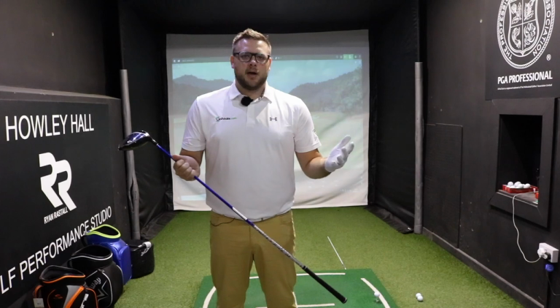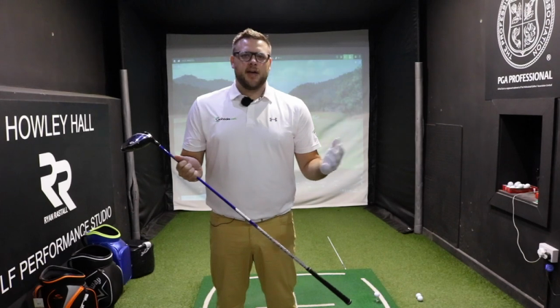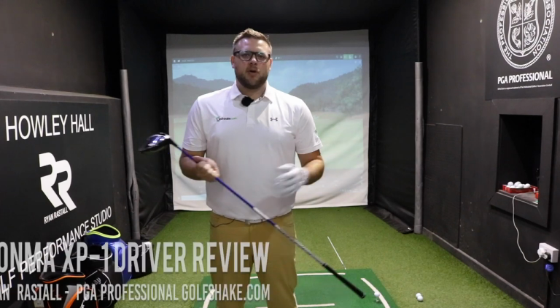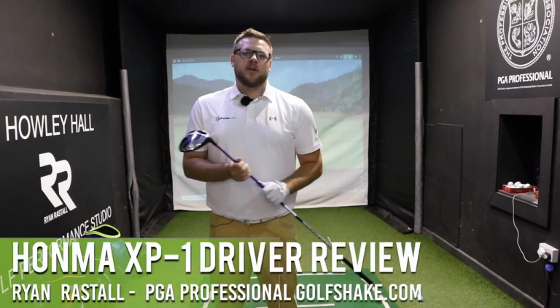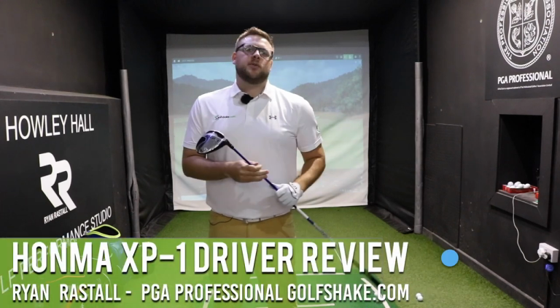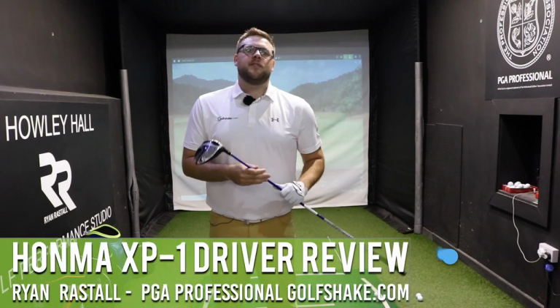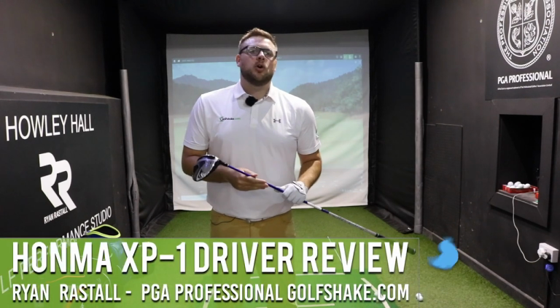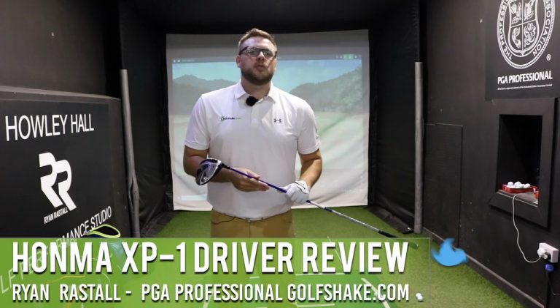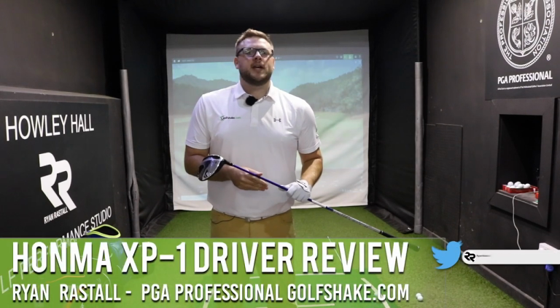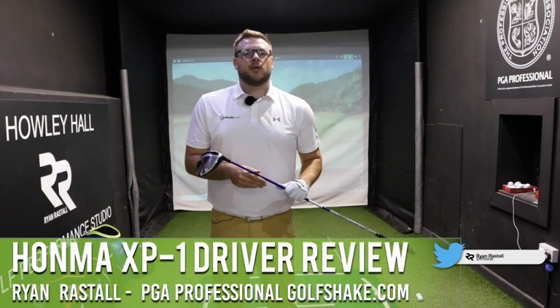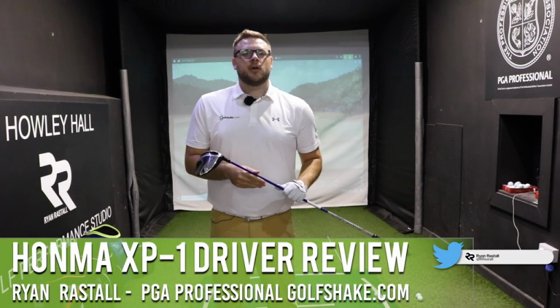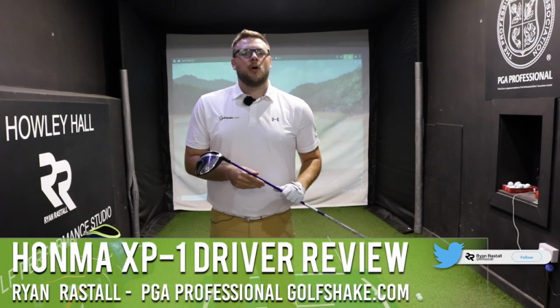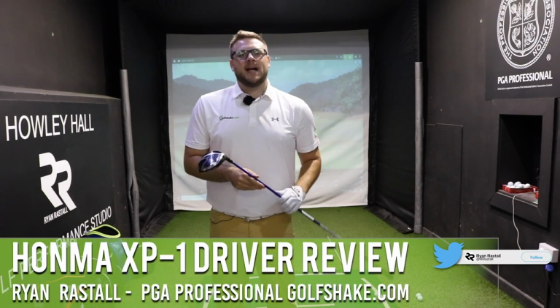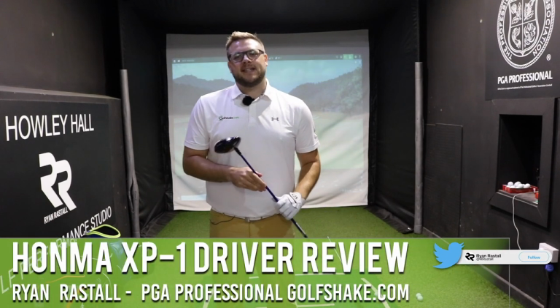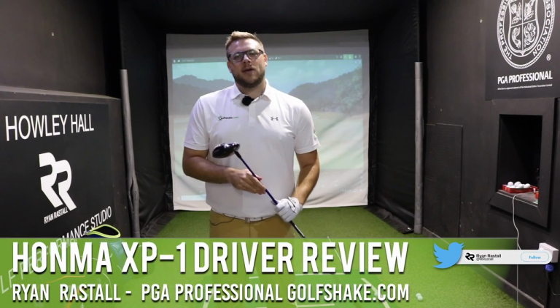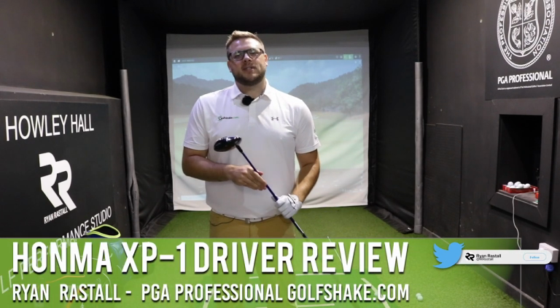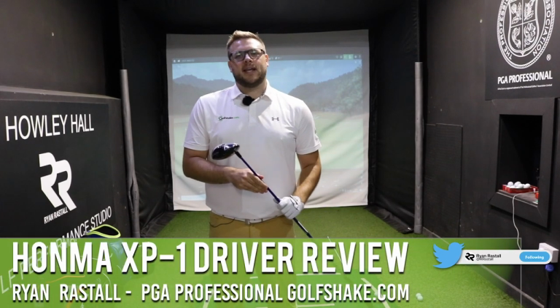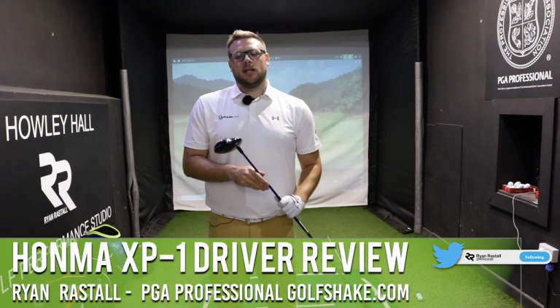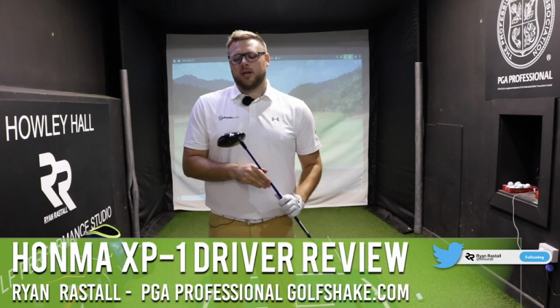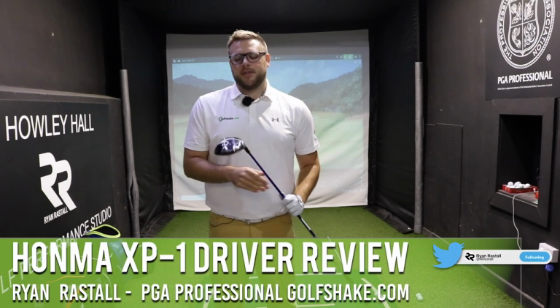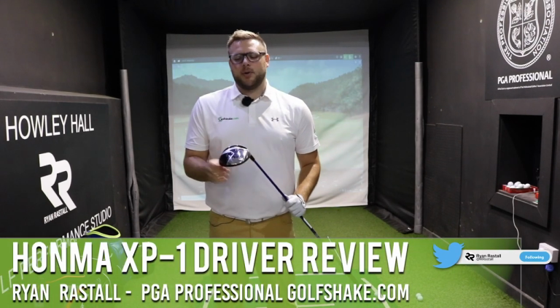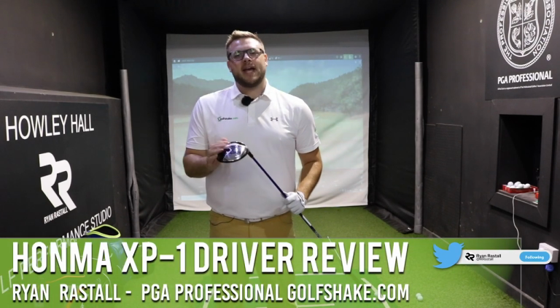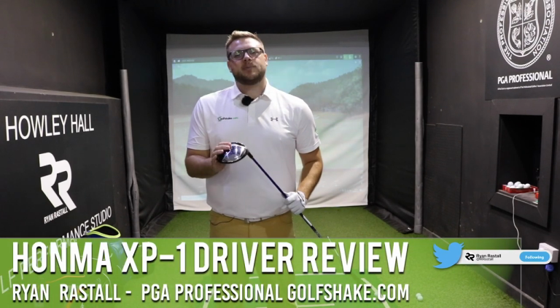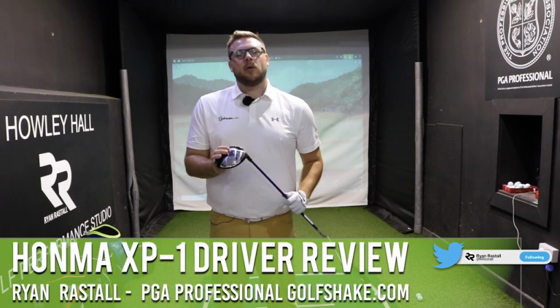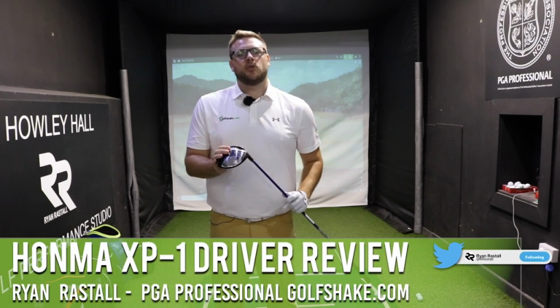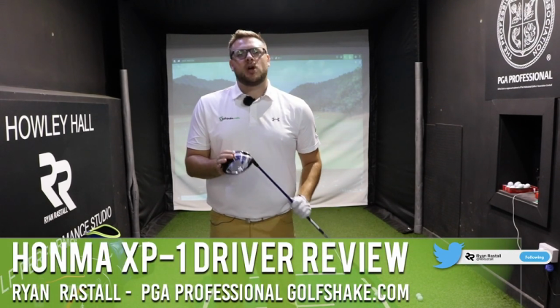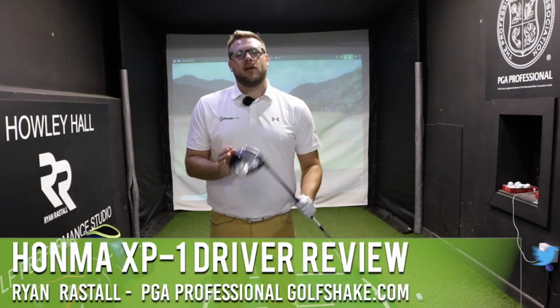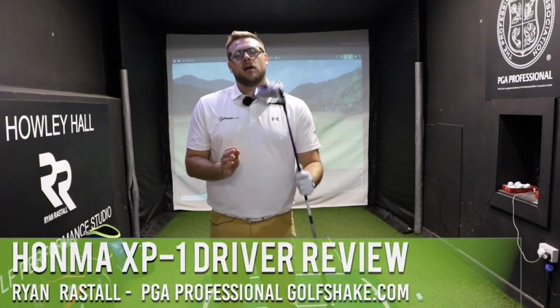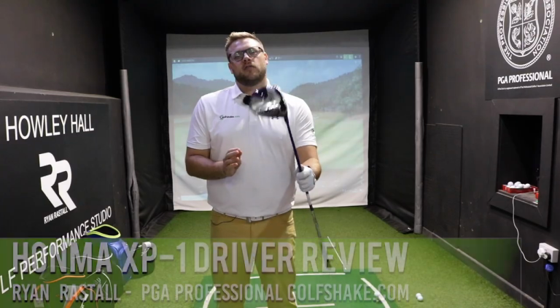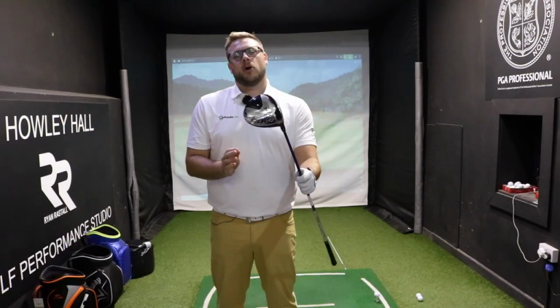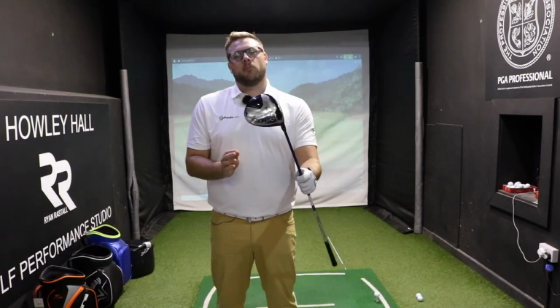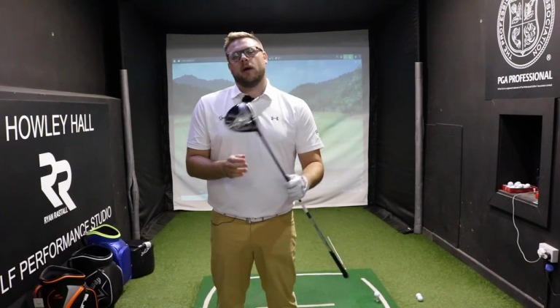Hi there, Ryan Rastell here for GolfShake.com, and today we're taking a look at the new XP1 driver from Honma.